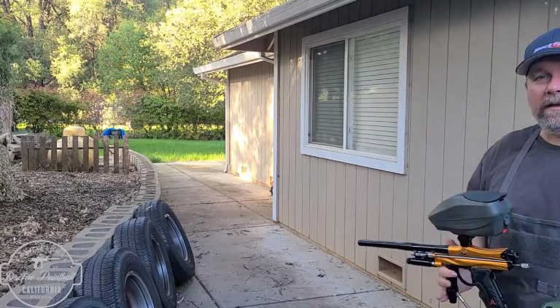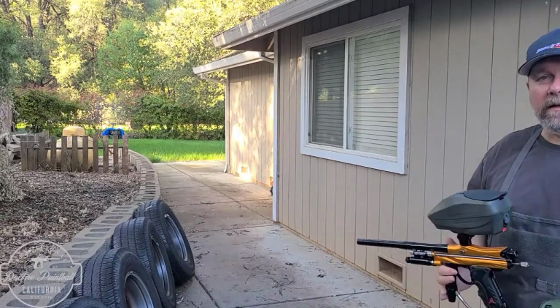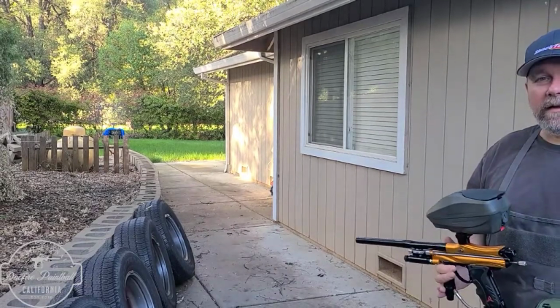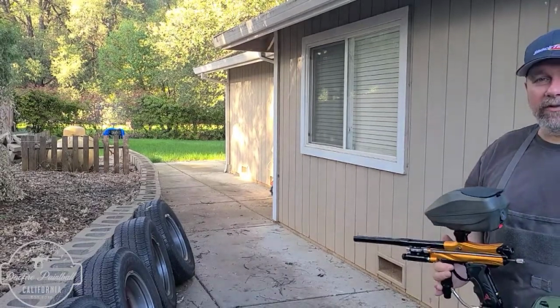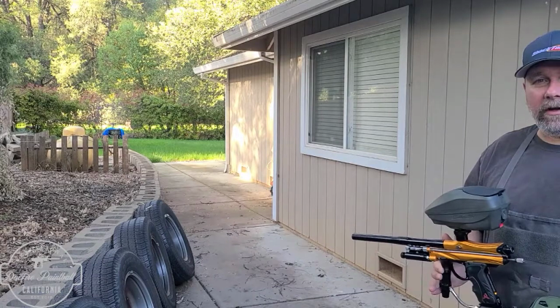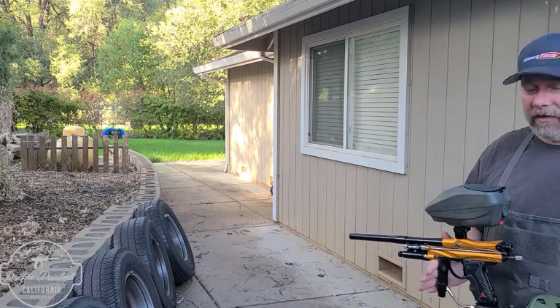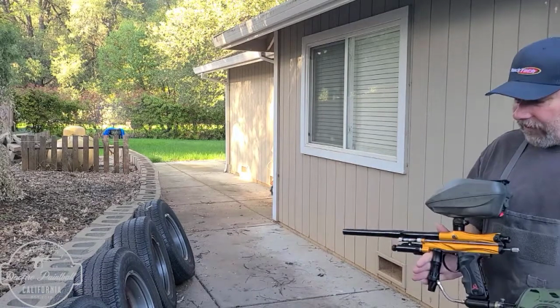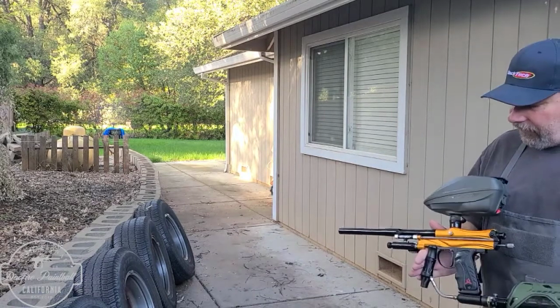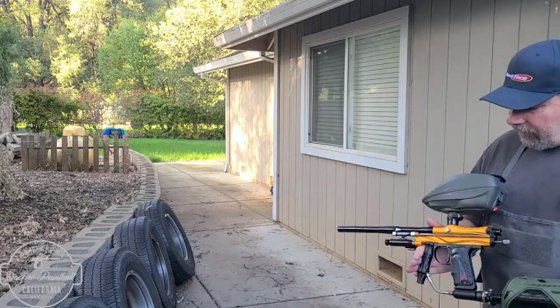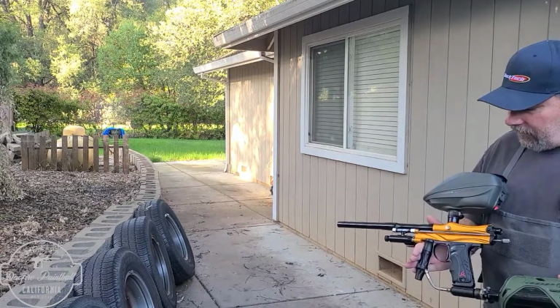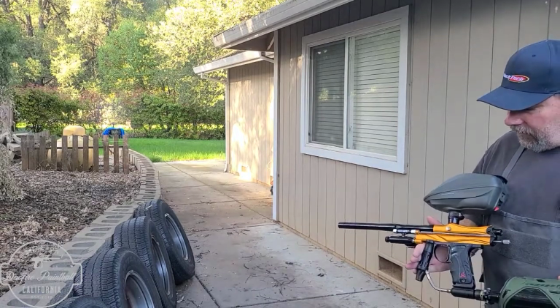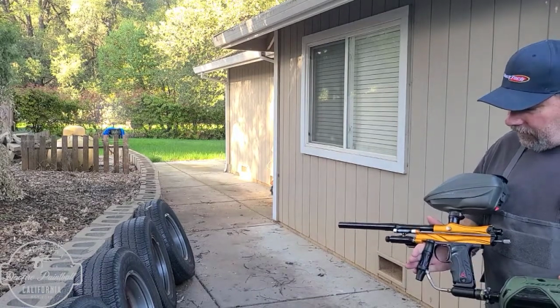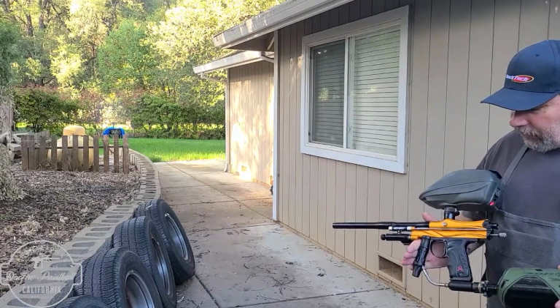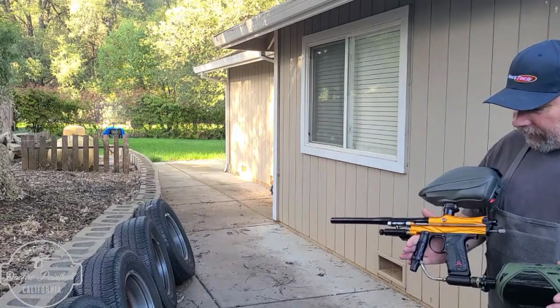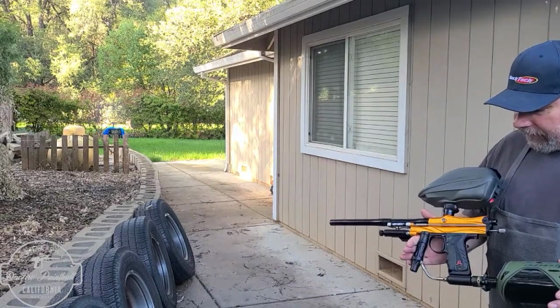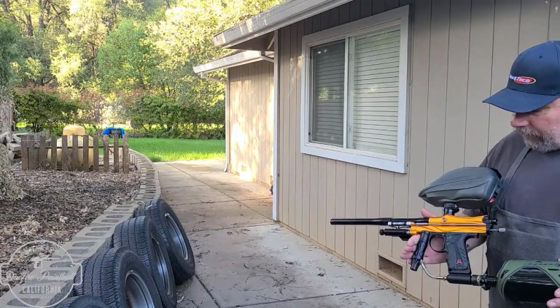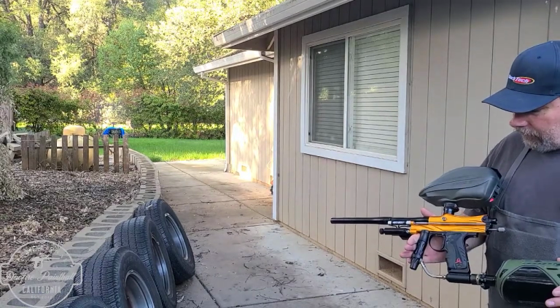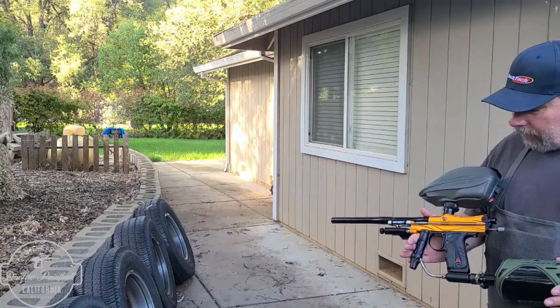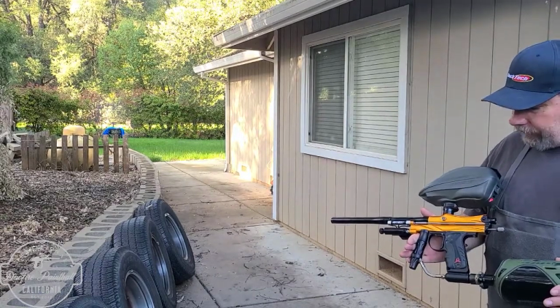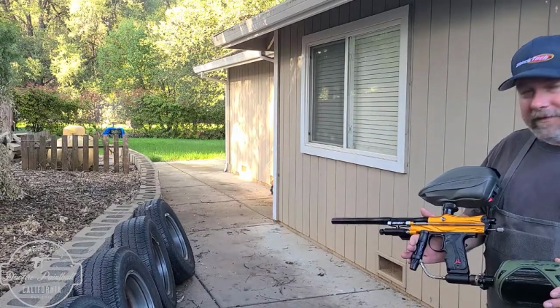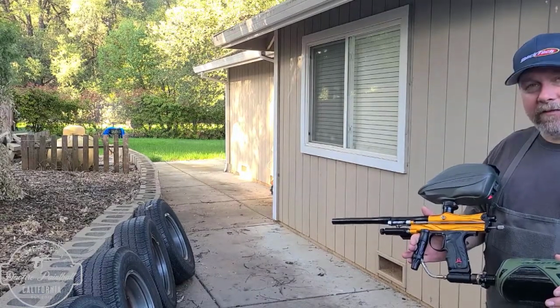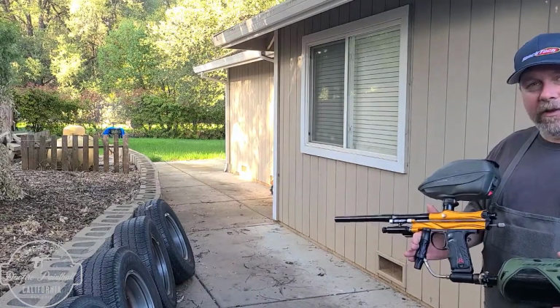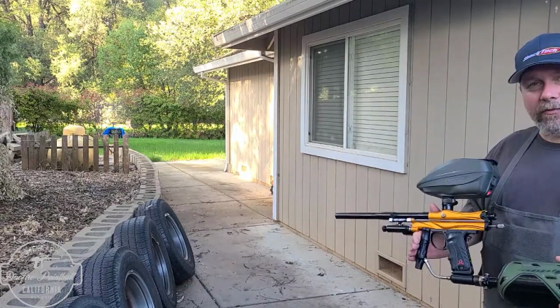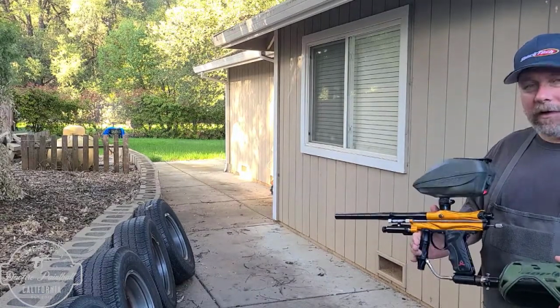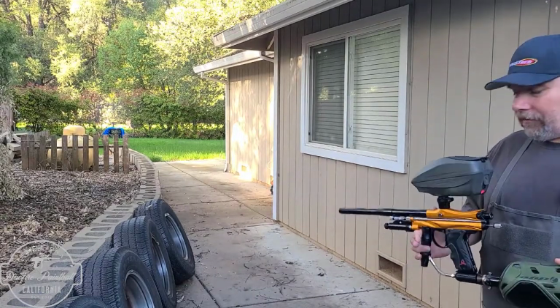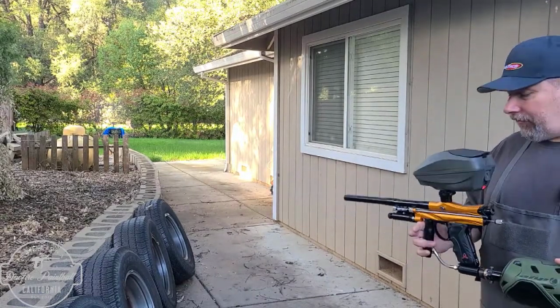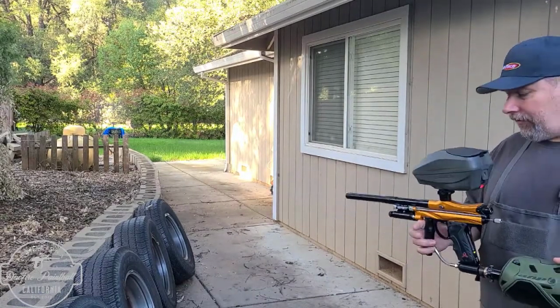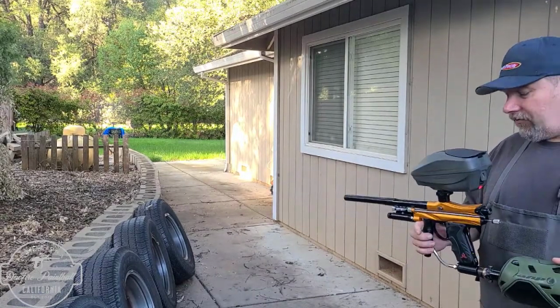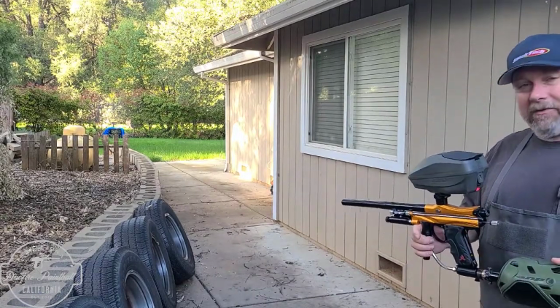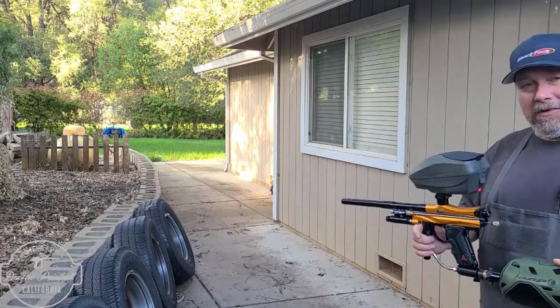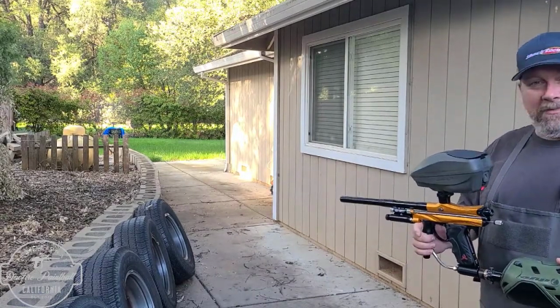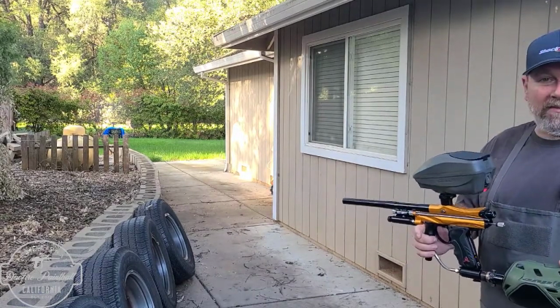Hey everyone, Stockpire here. I've been going on video — I haven't done these for a while because it's been really busy.